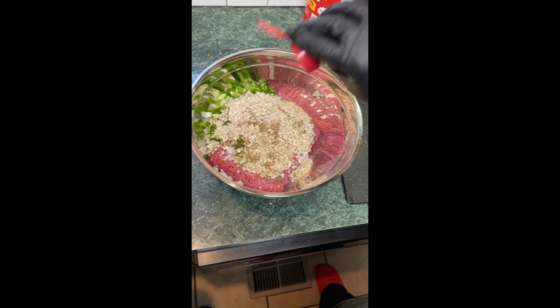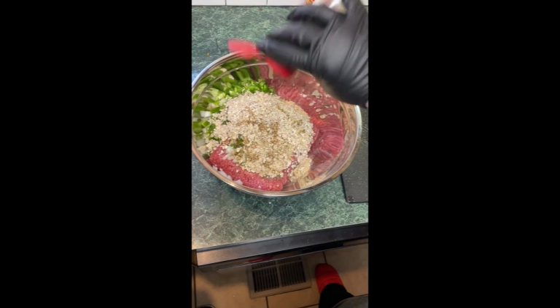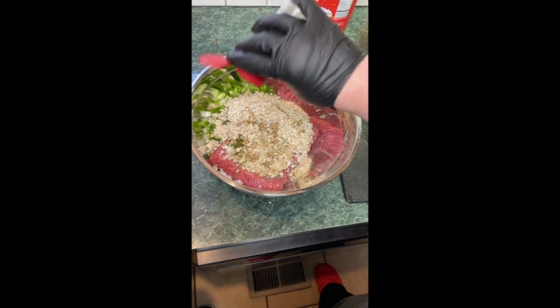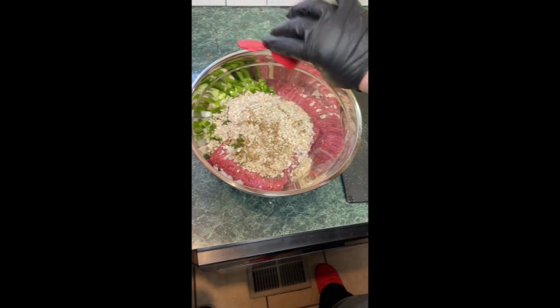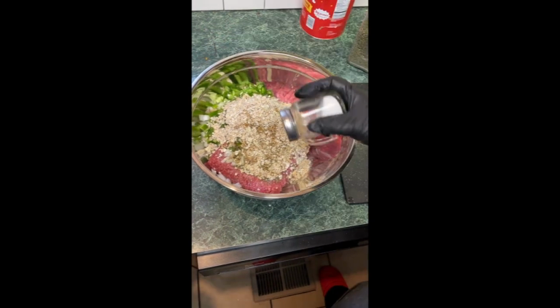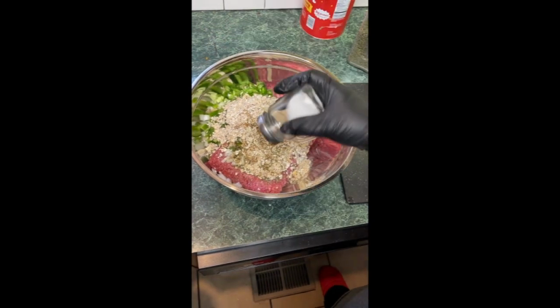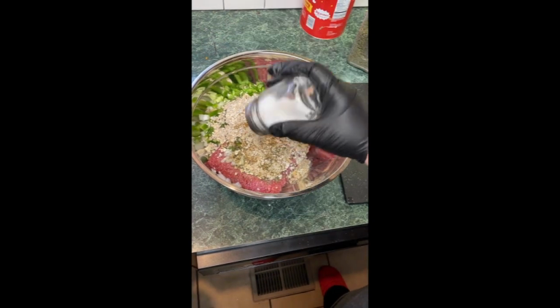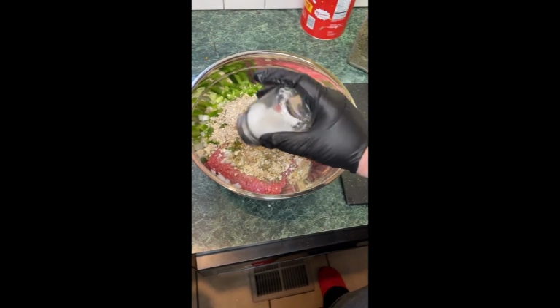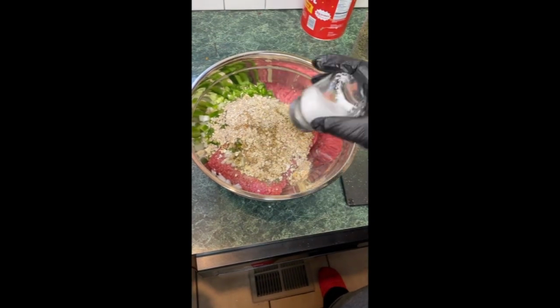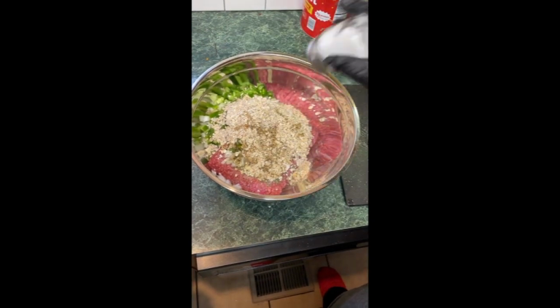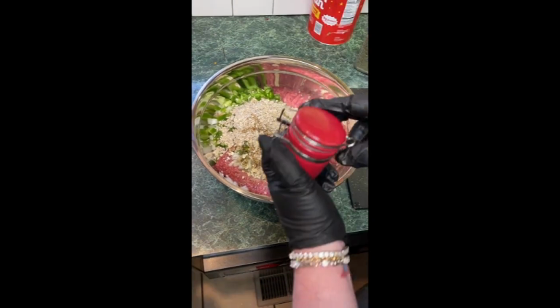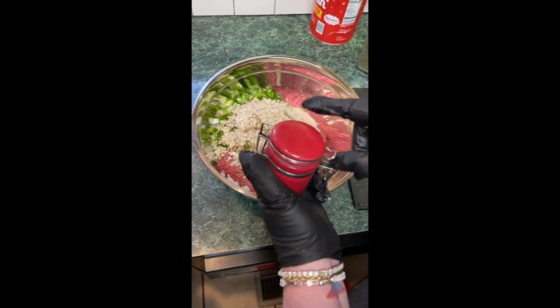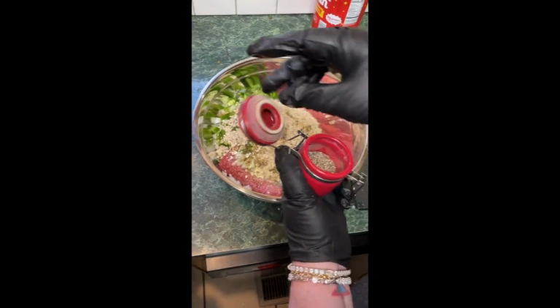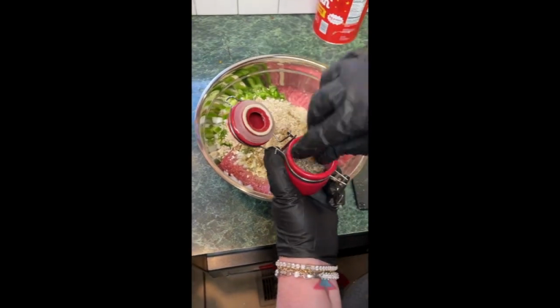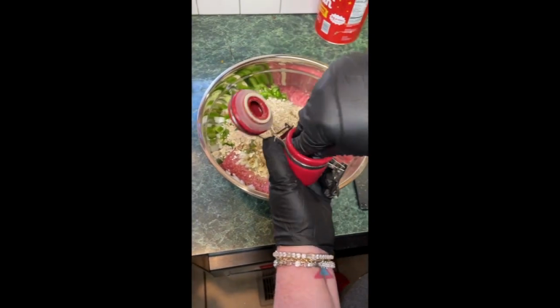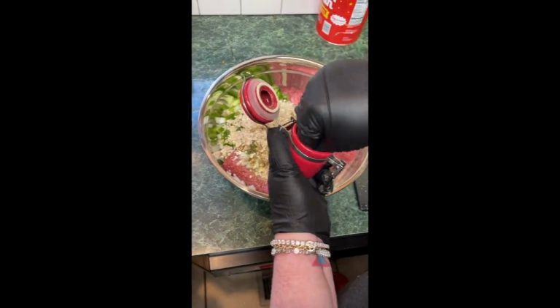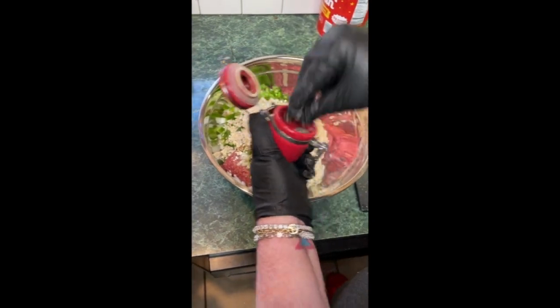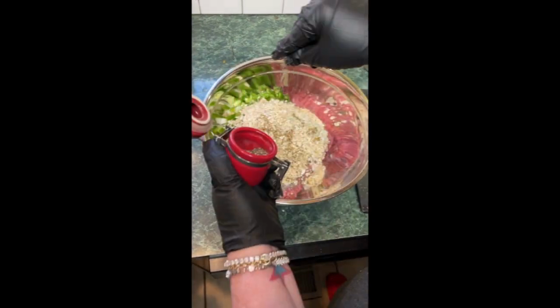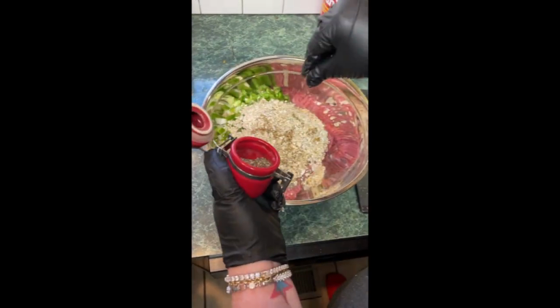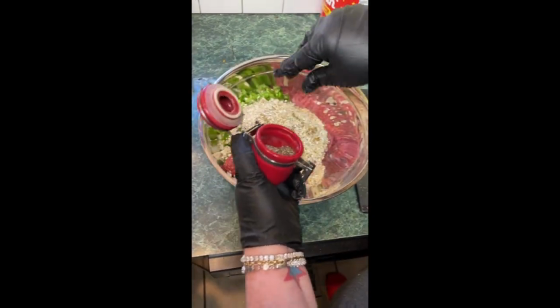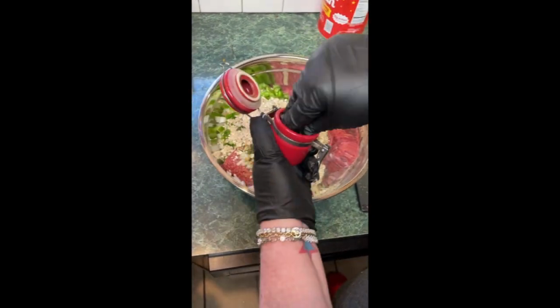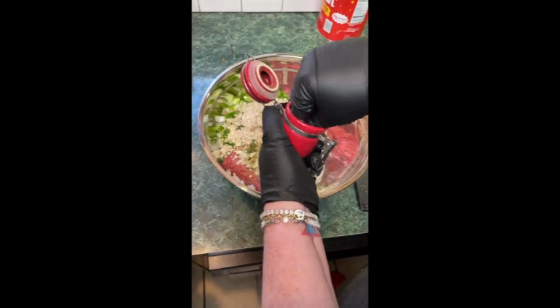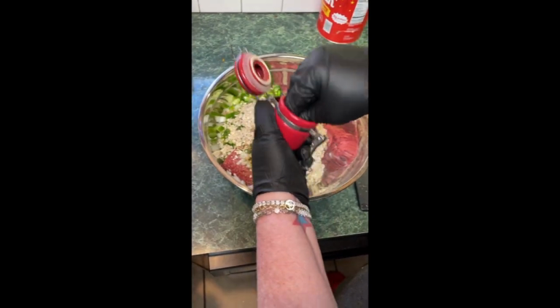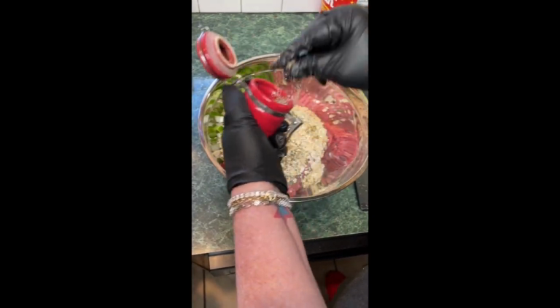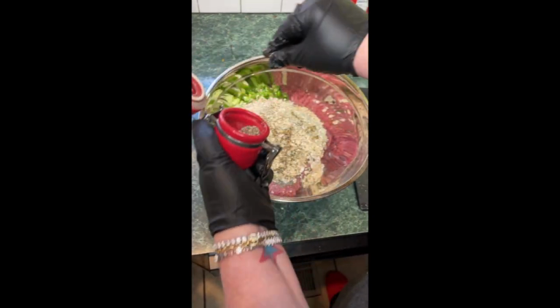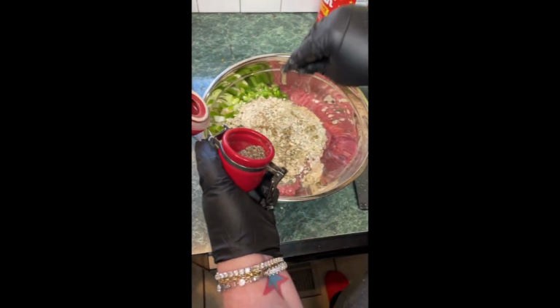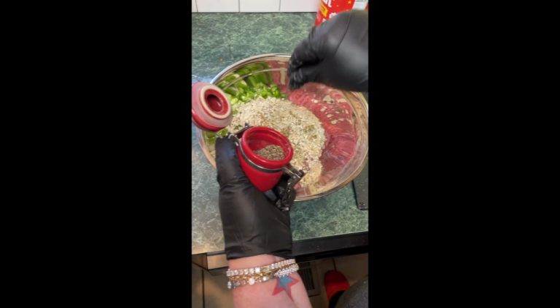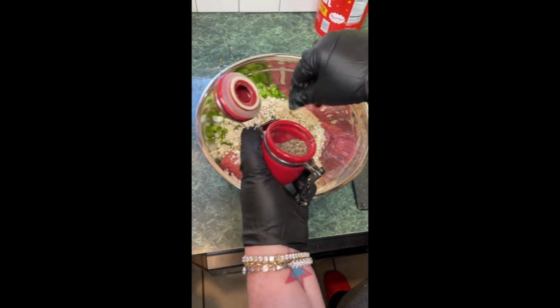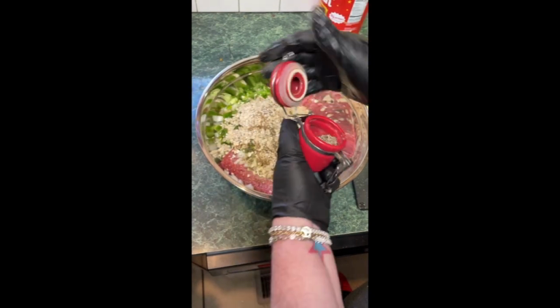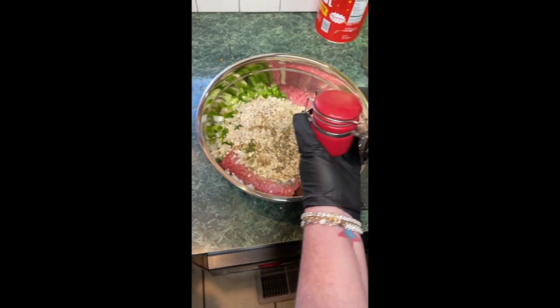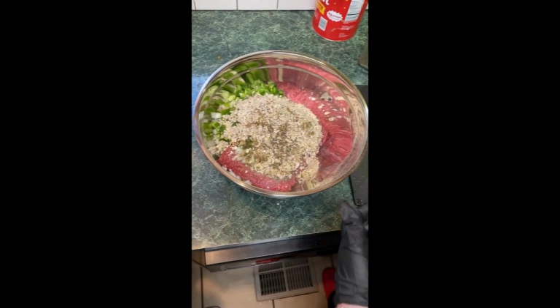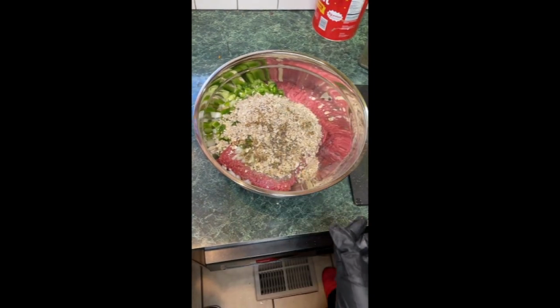No, a teaspoon. Salt and pepper, and then a couple of big pinches of black pepper. Of course, black pepper — like that. One egg.